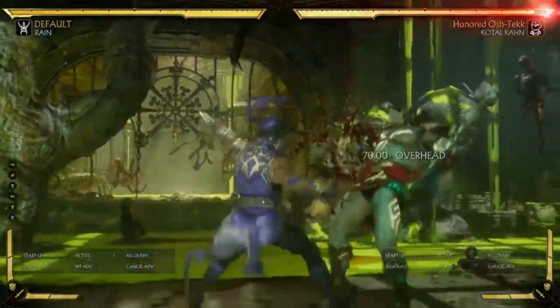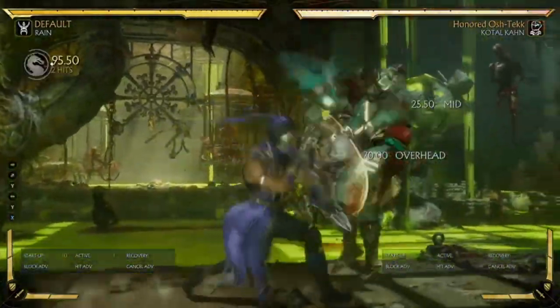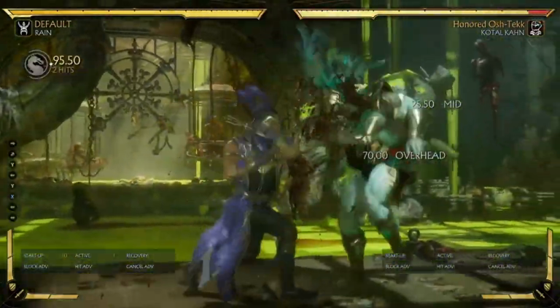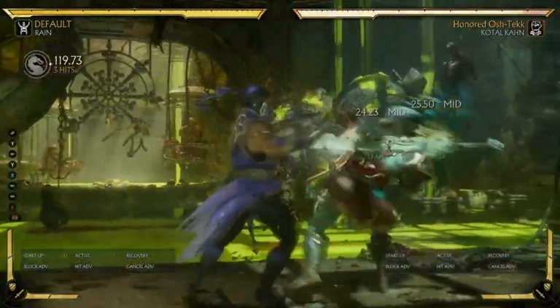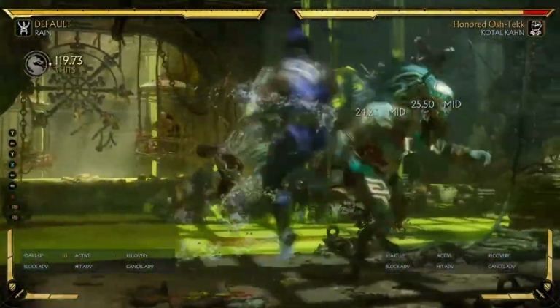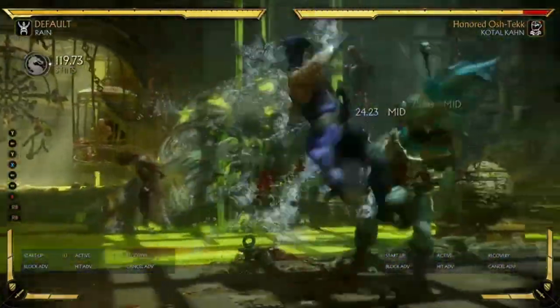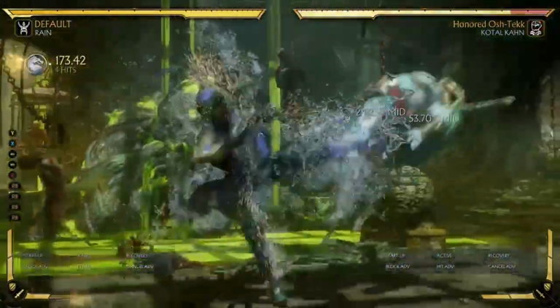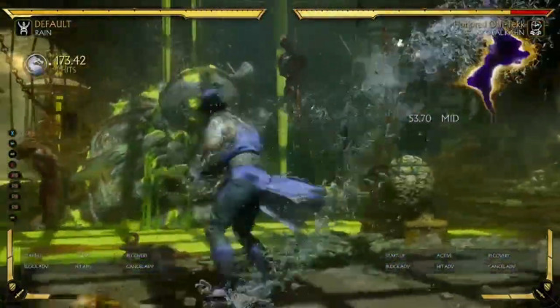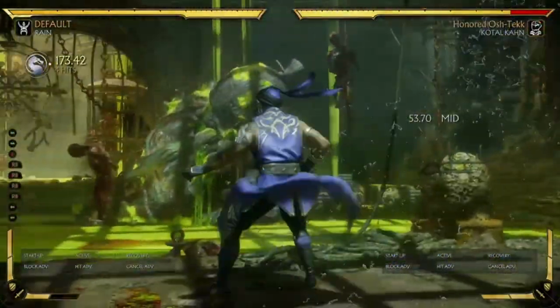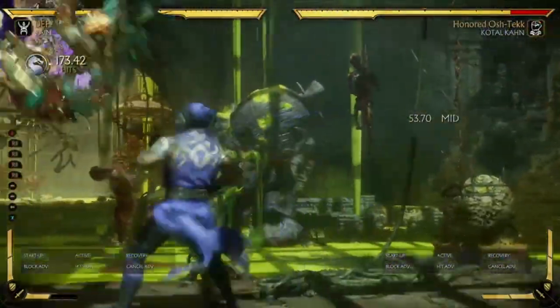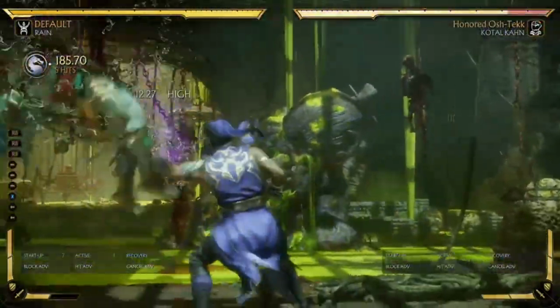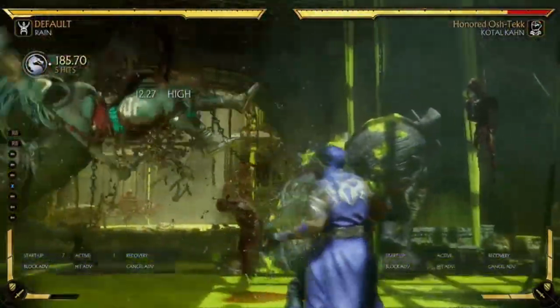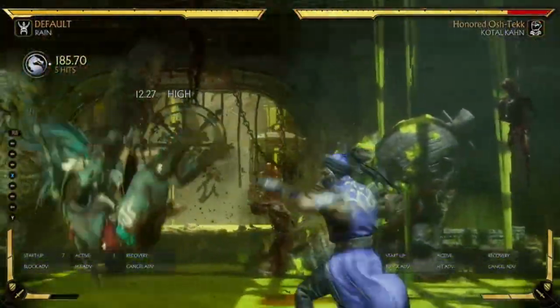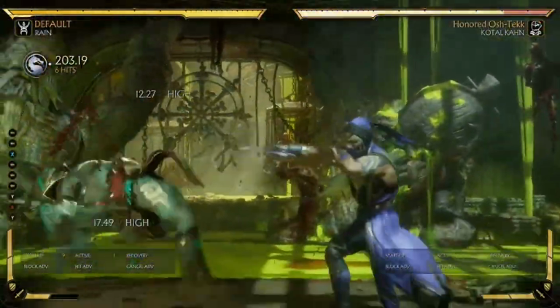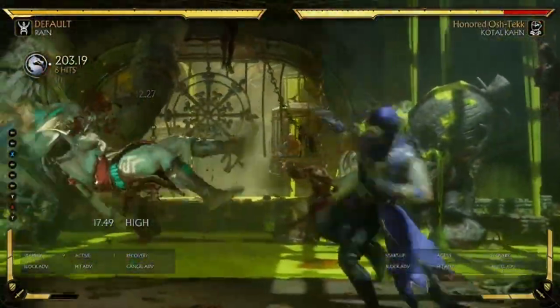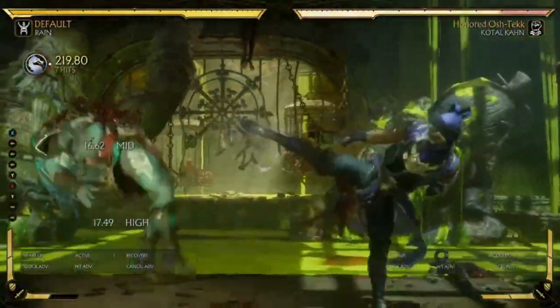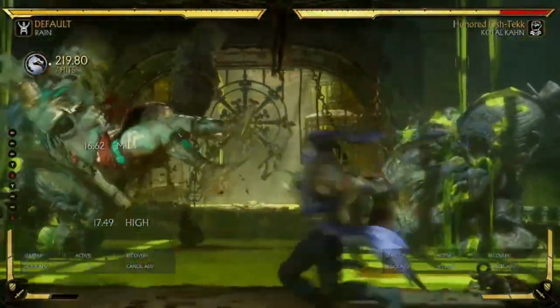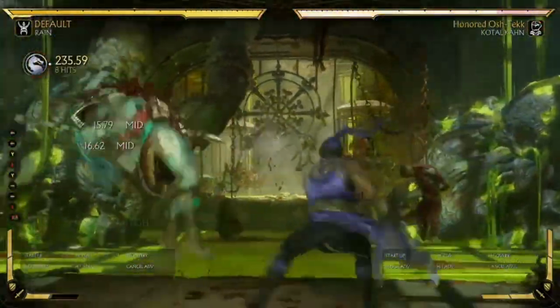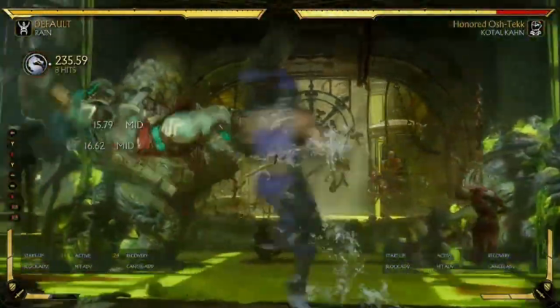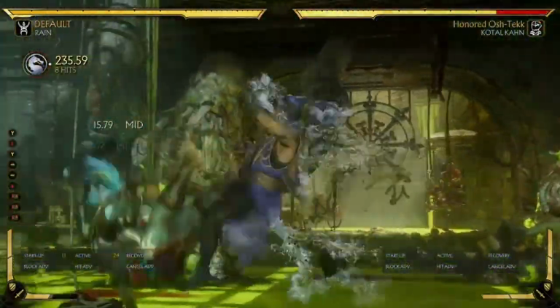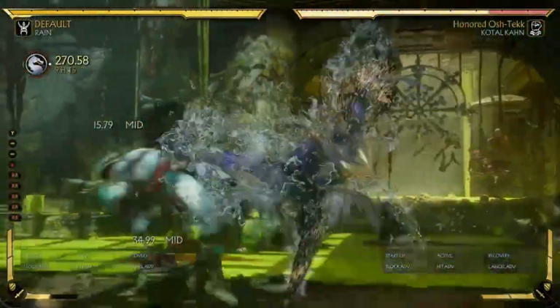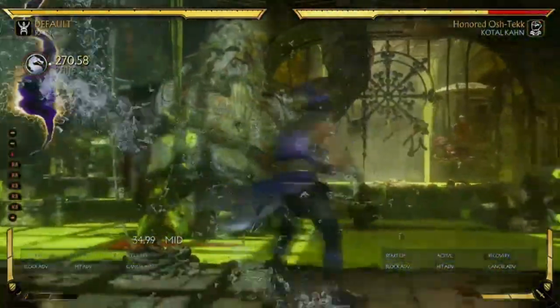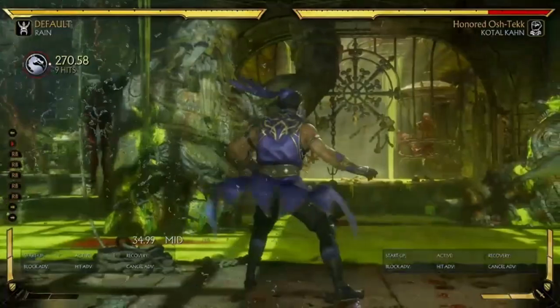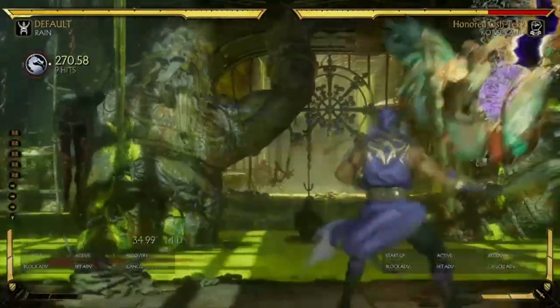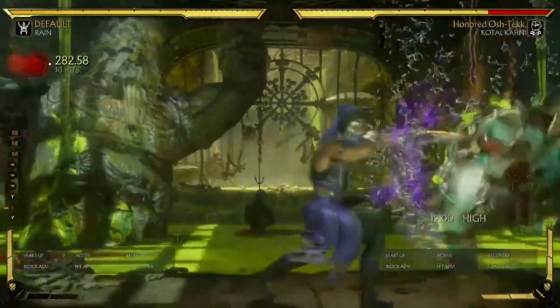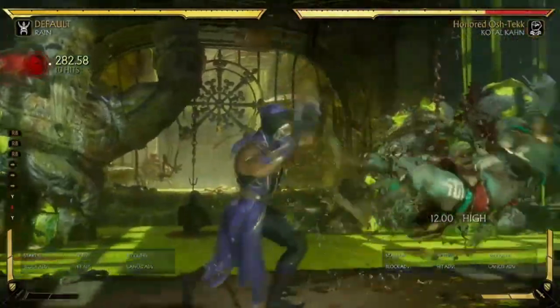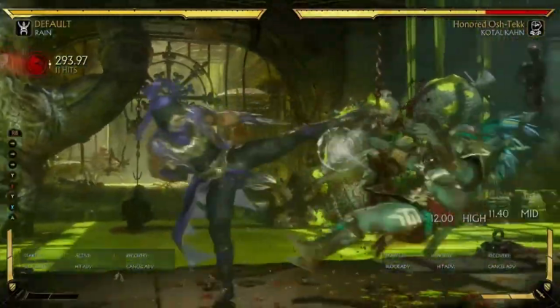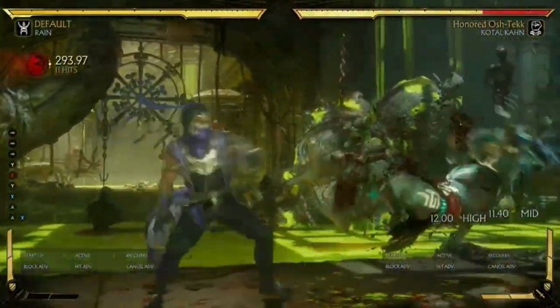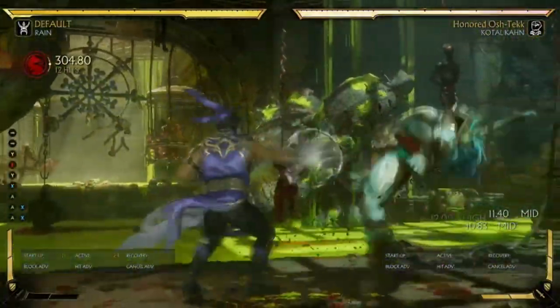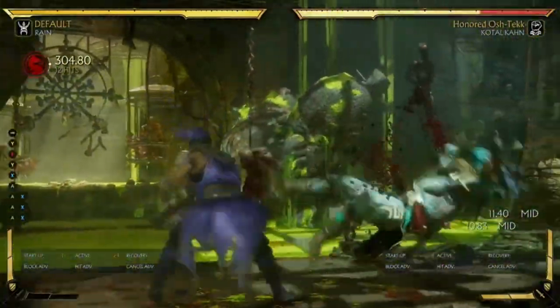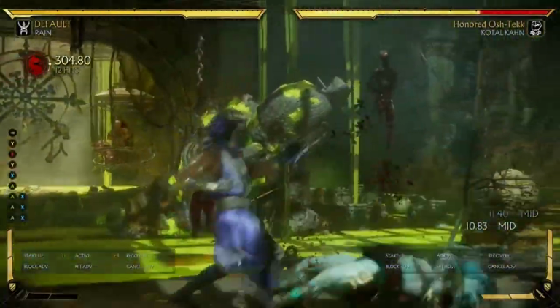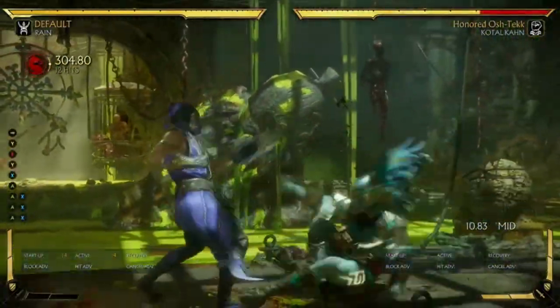A good combo is something like this — dash into stand 1, 2-4-2, 2-4-2, into the grab.